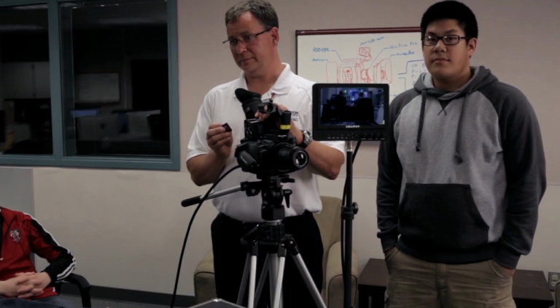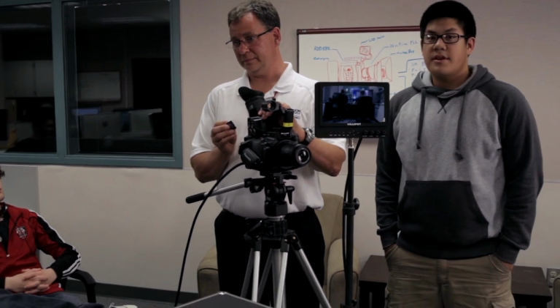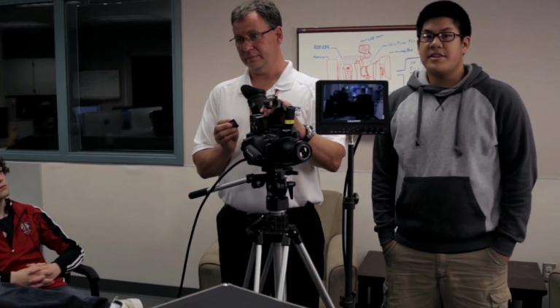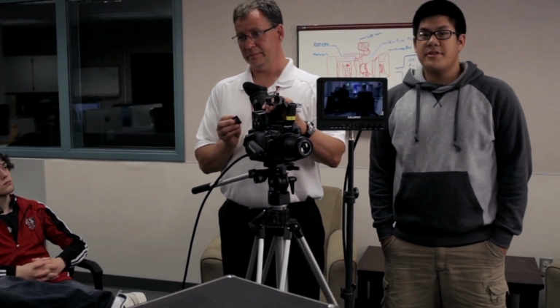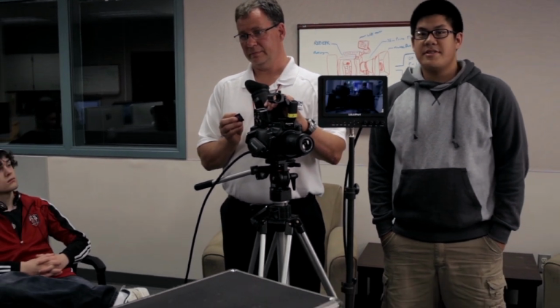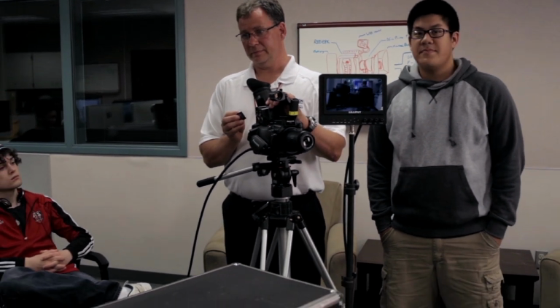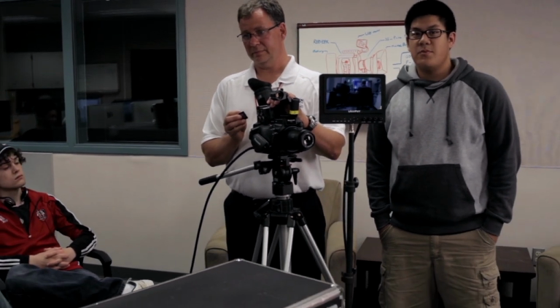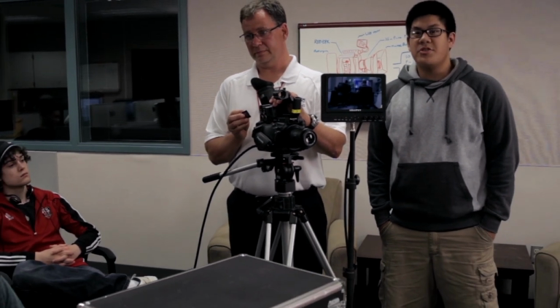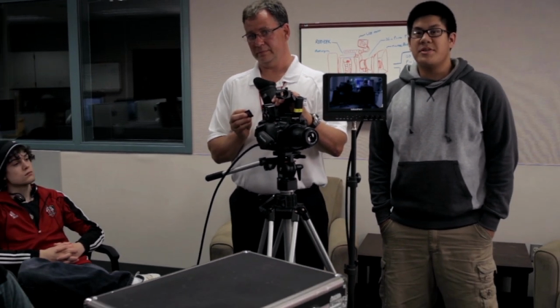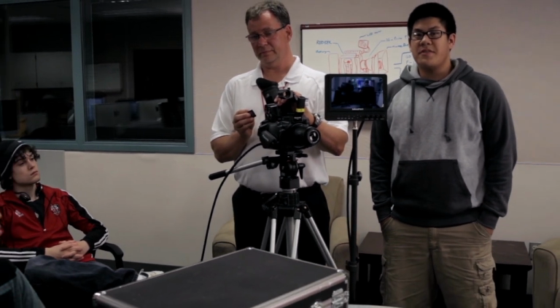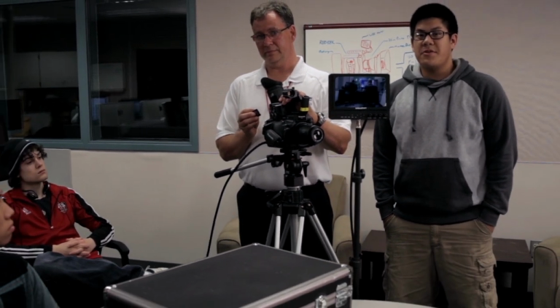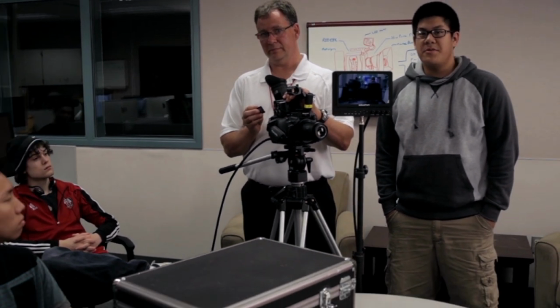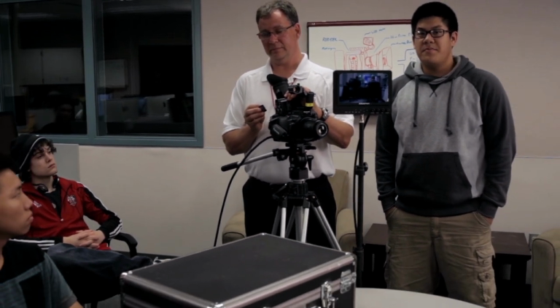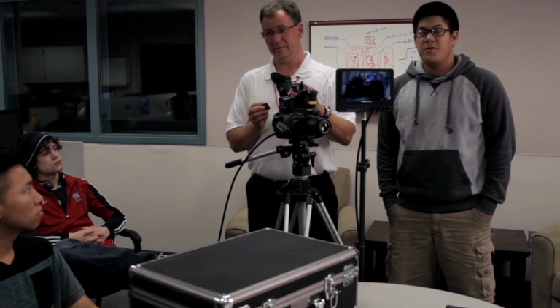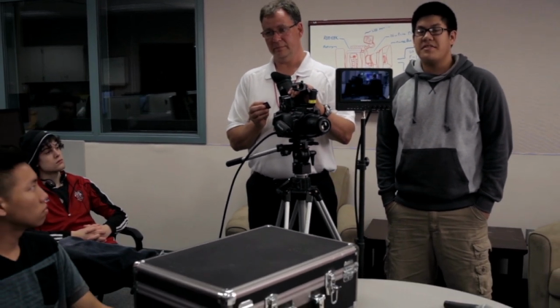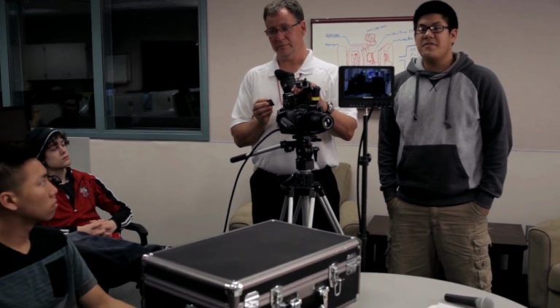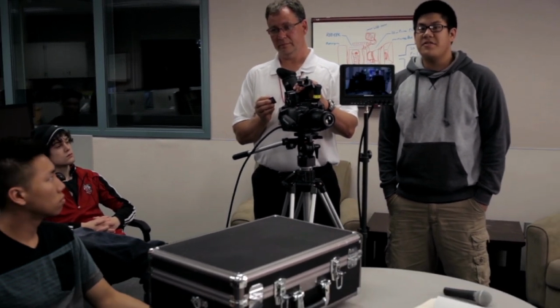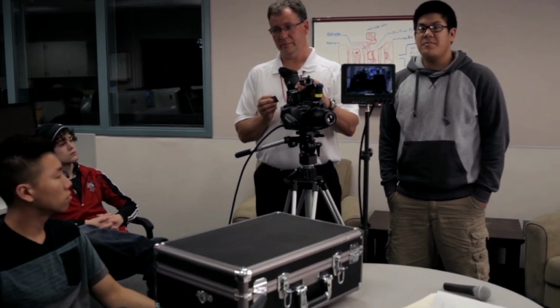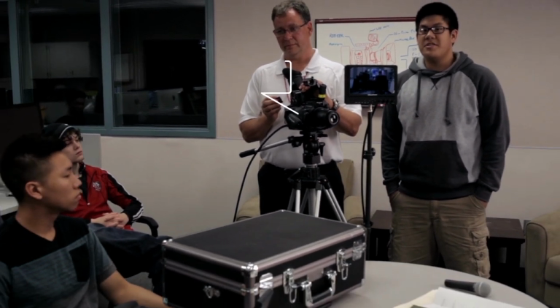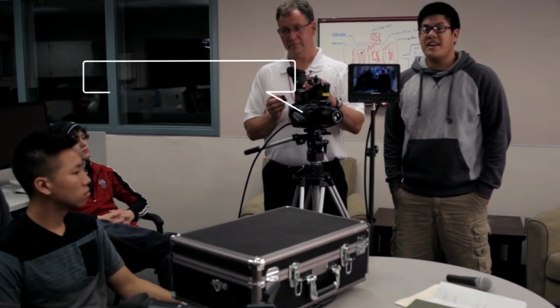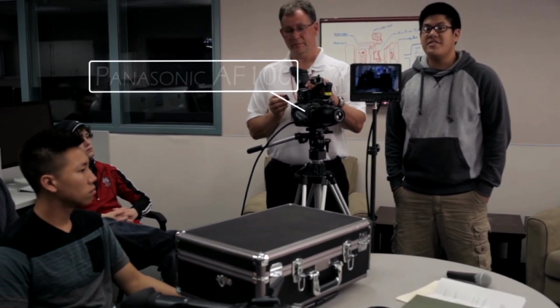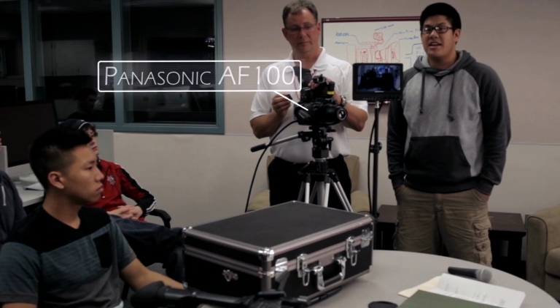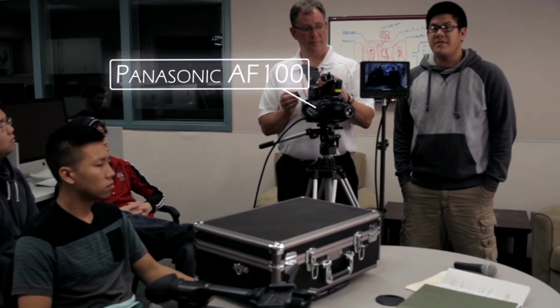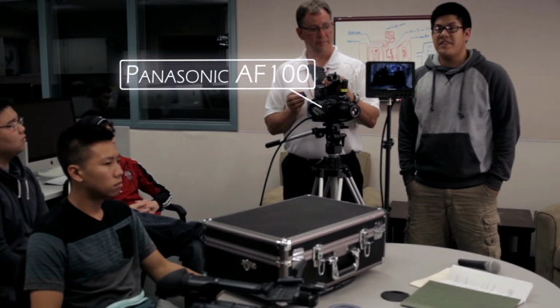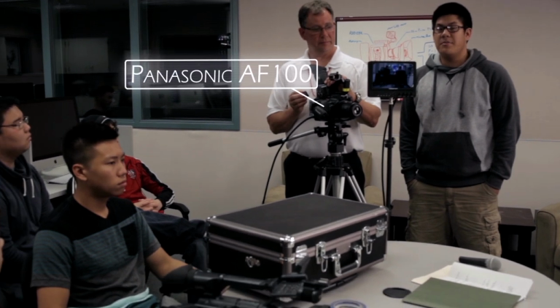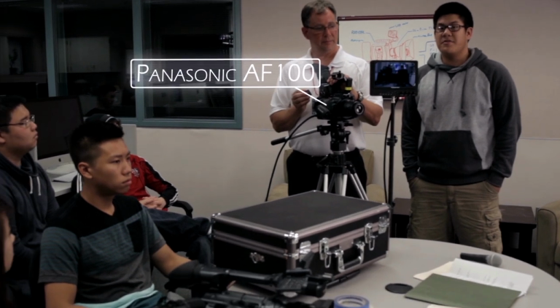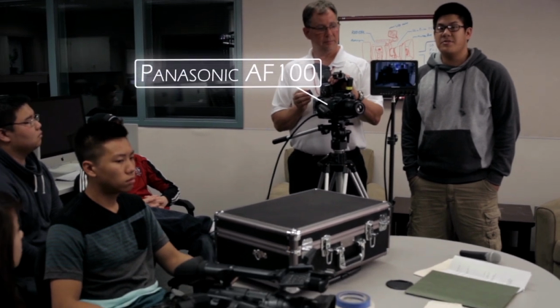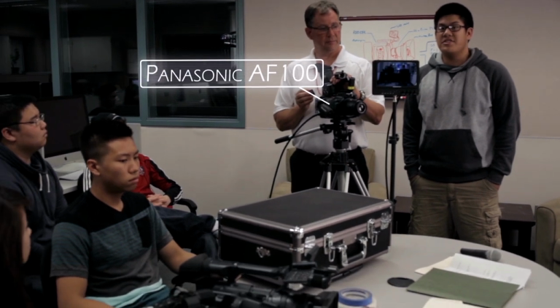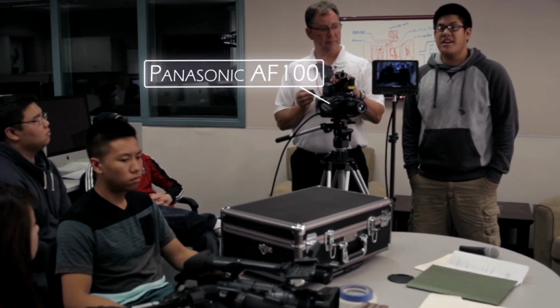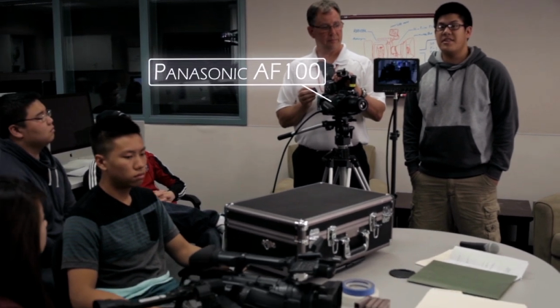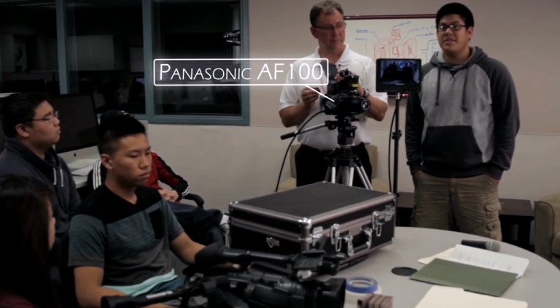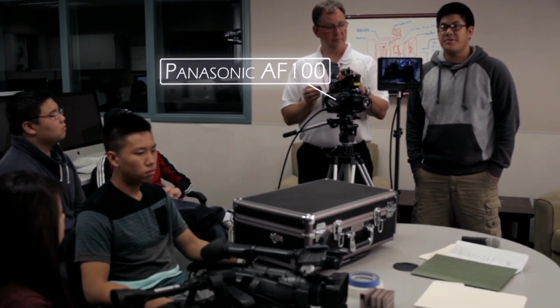Hey students, want to shoot something of your own? We have several different models of HD cameras available for student checkout and use.